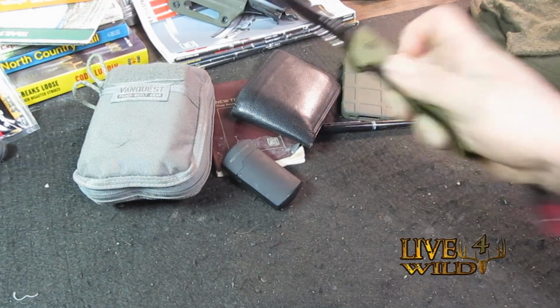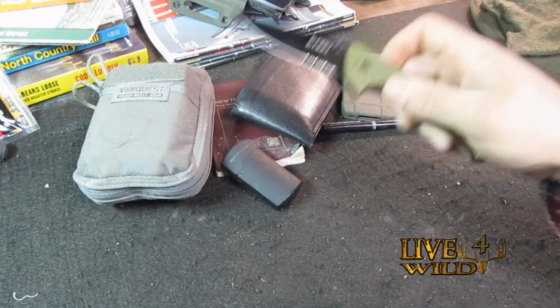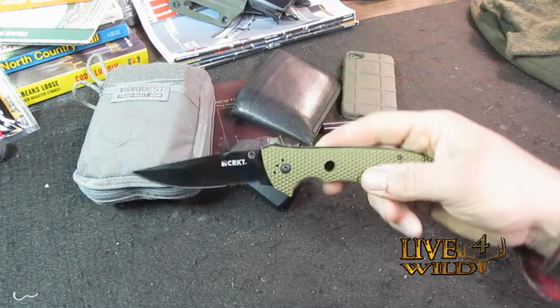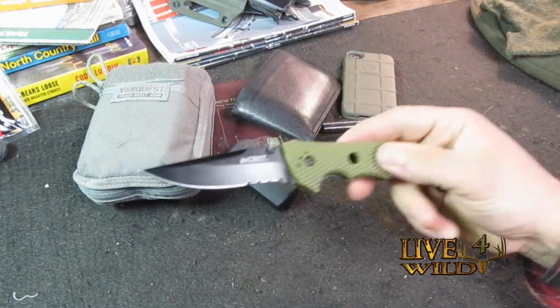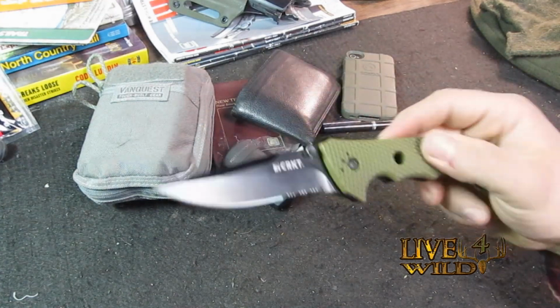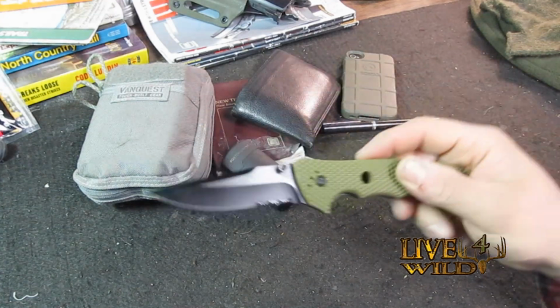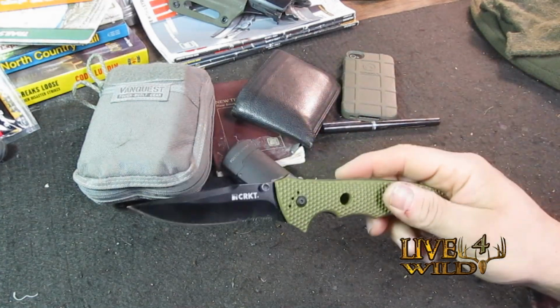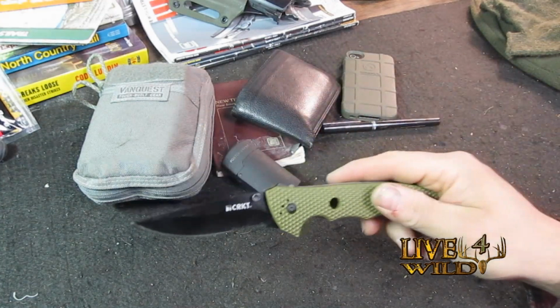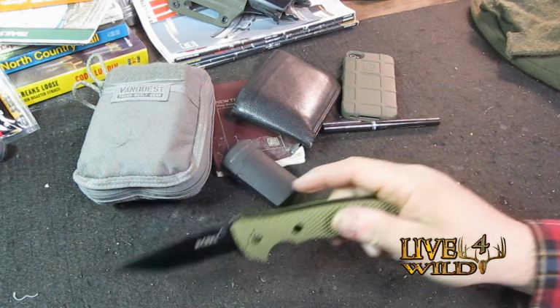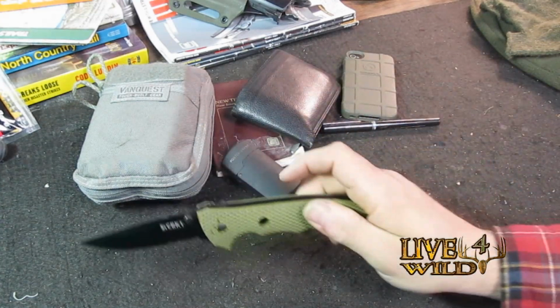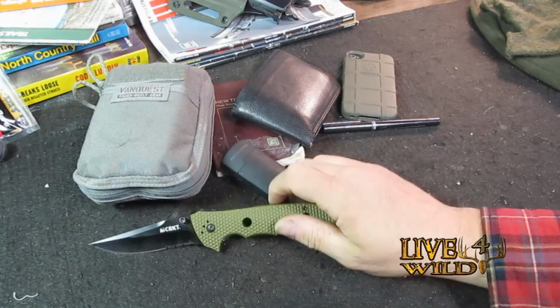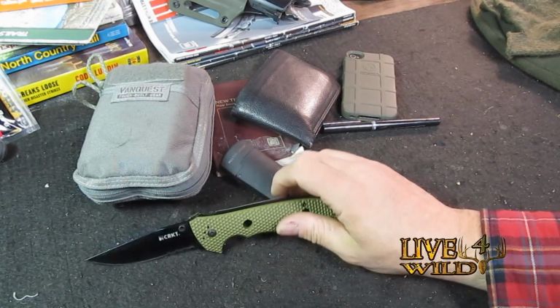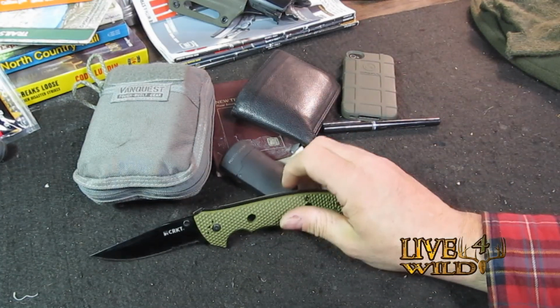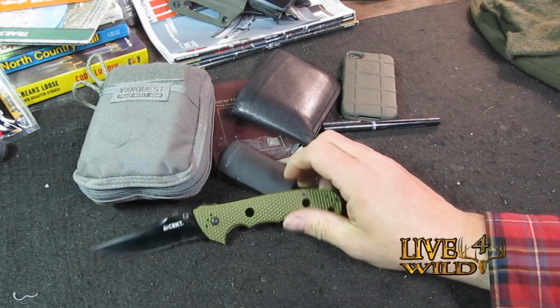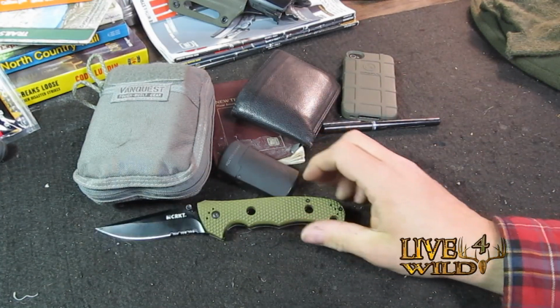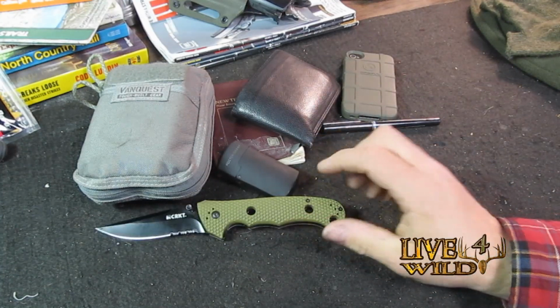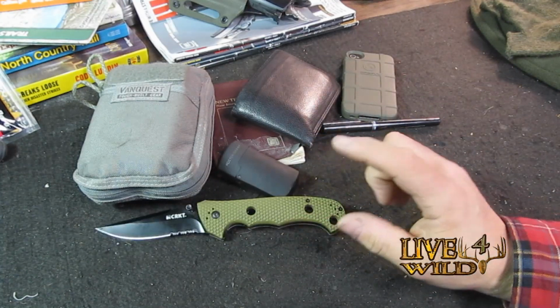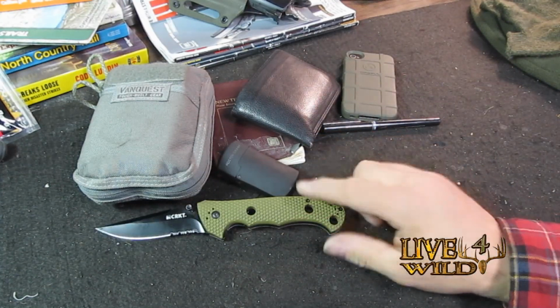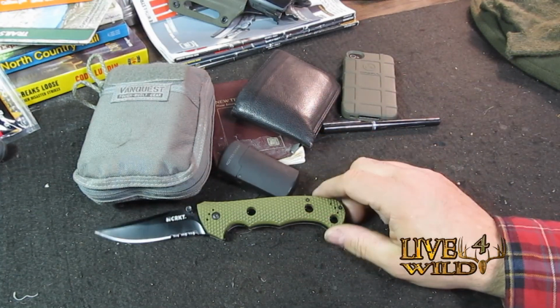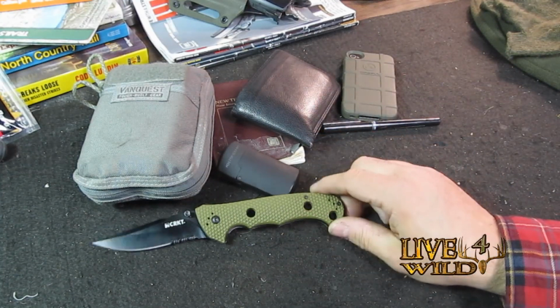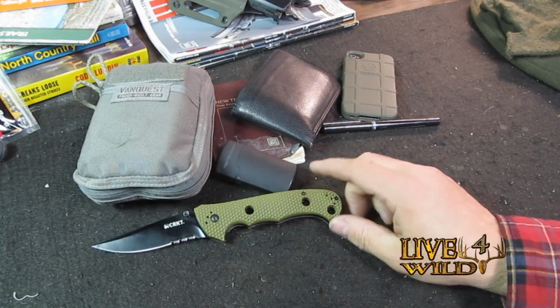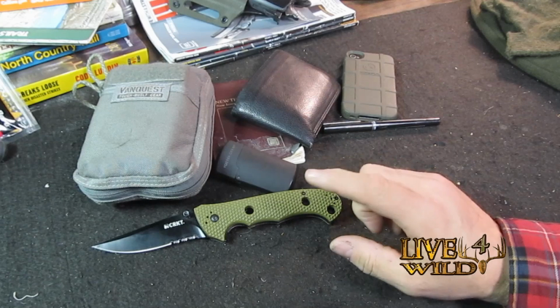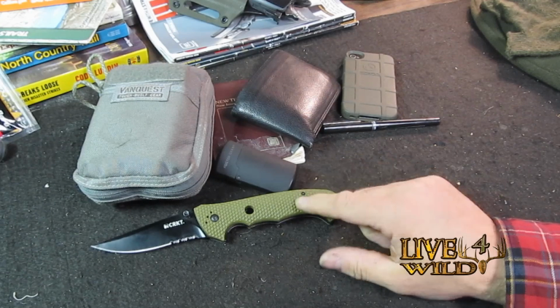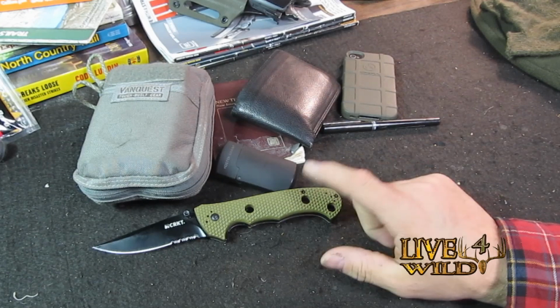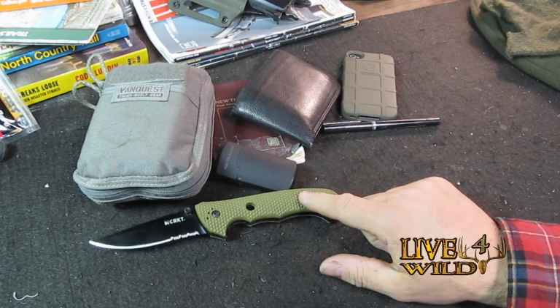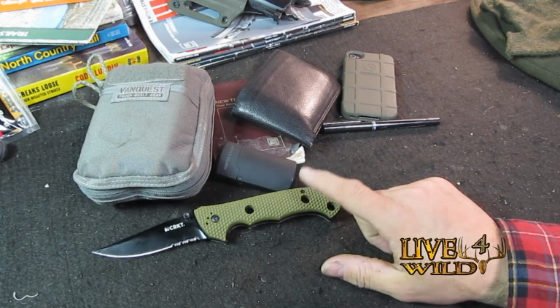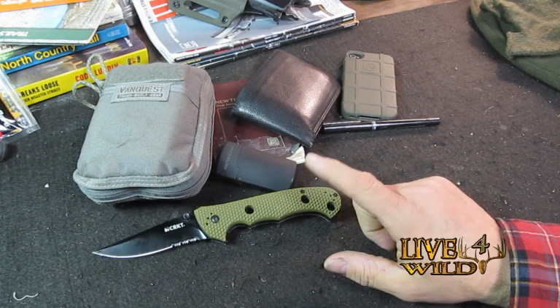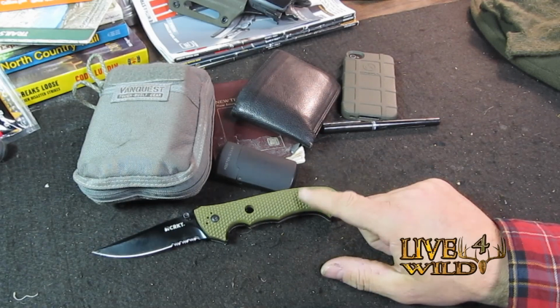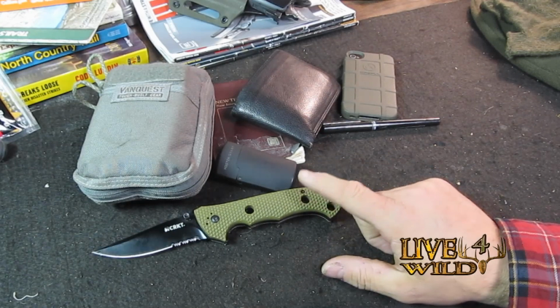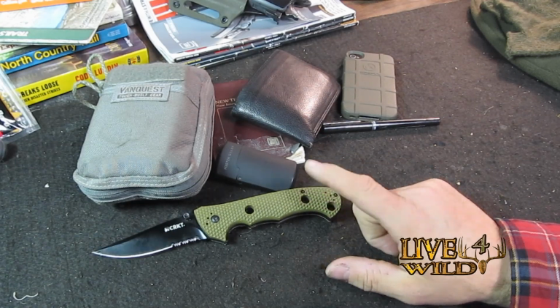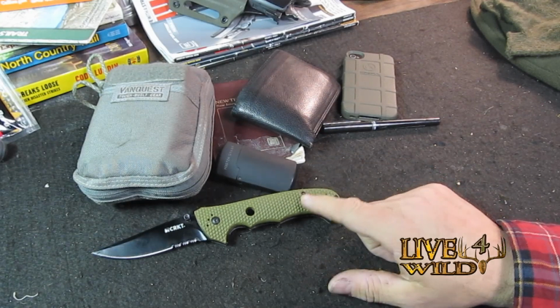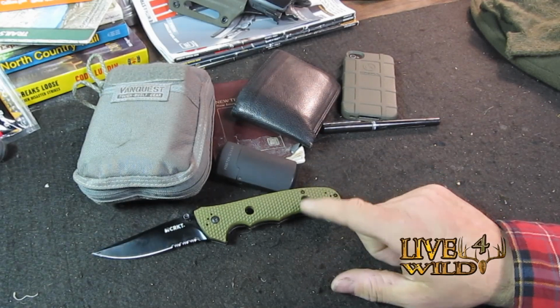Of course you've got to do the knife flip. This is my everyday carry knife now — it's a new one that replaced my Gerber.